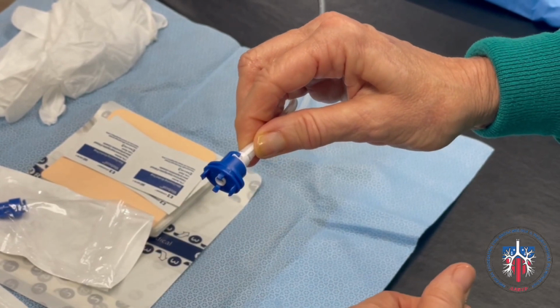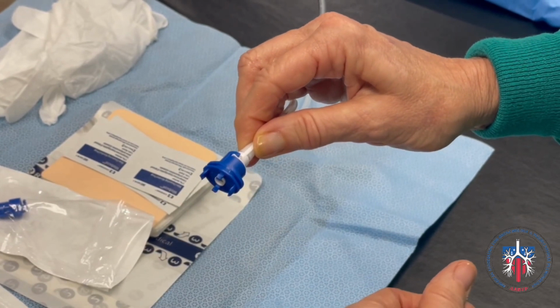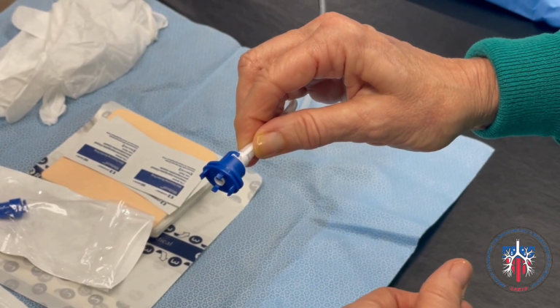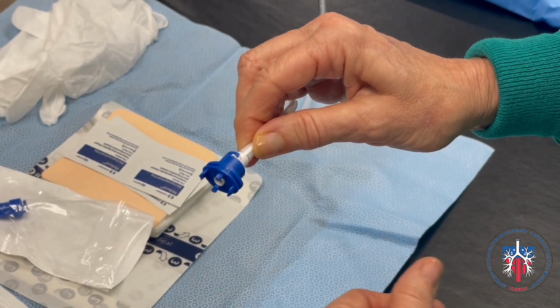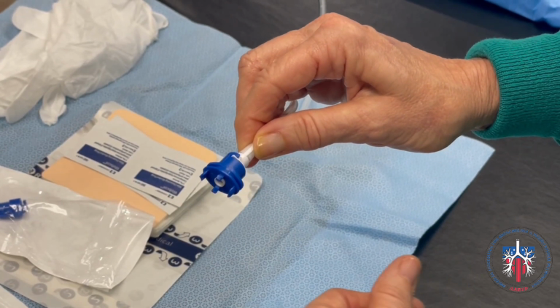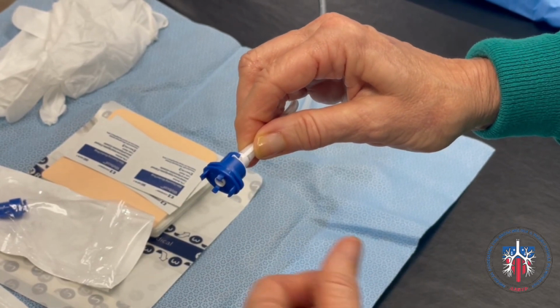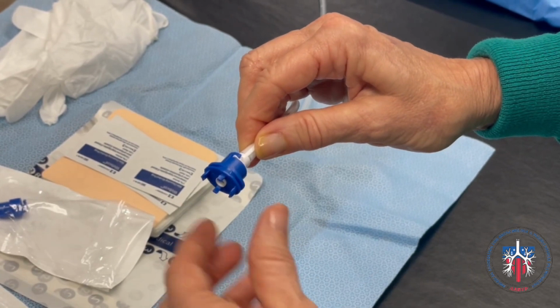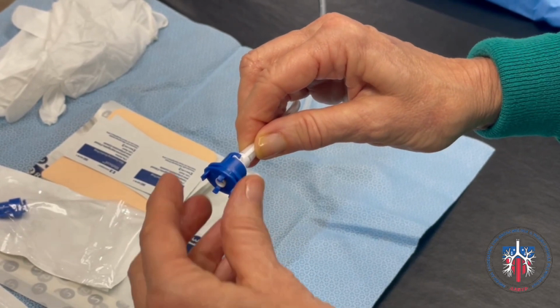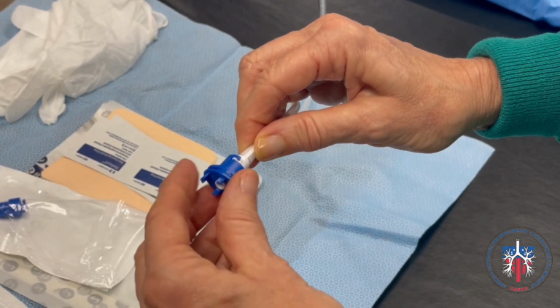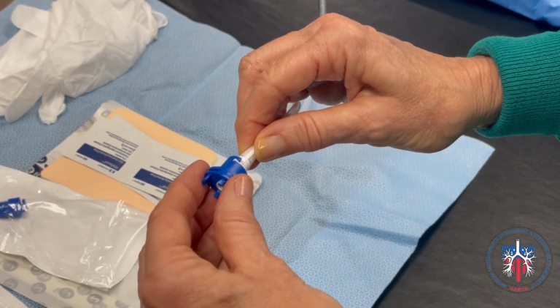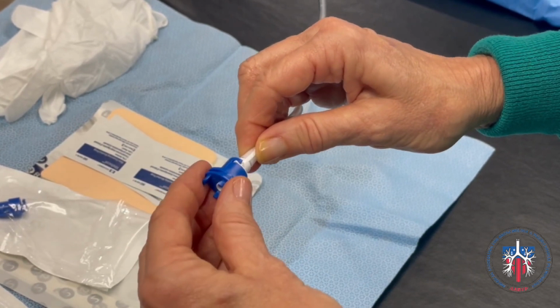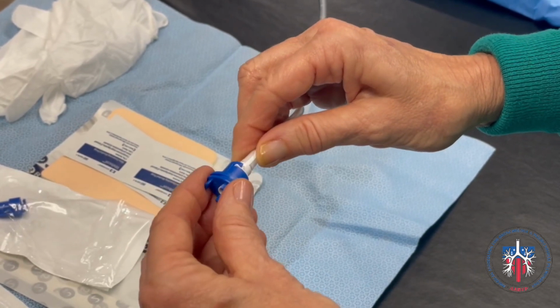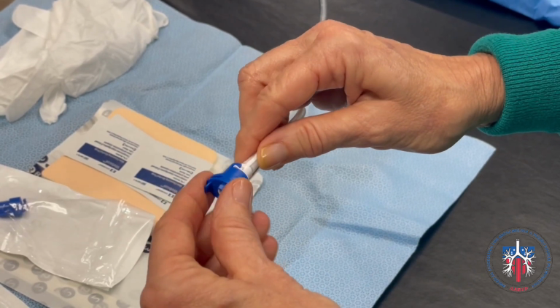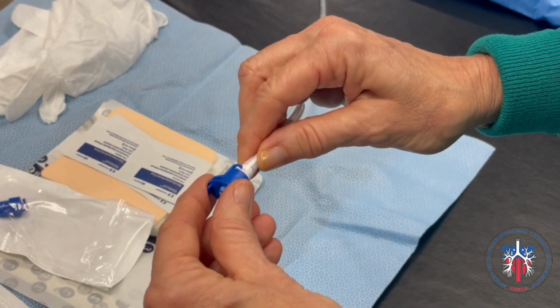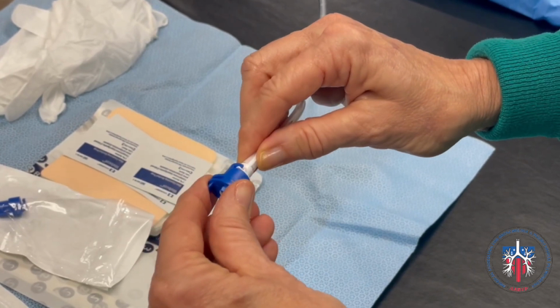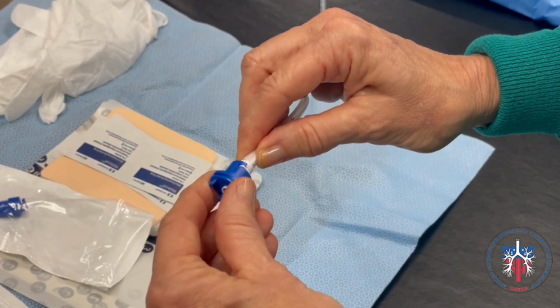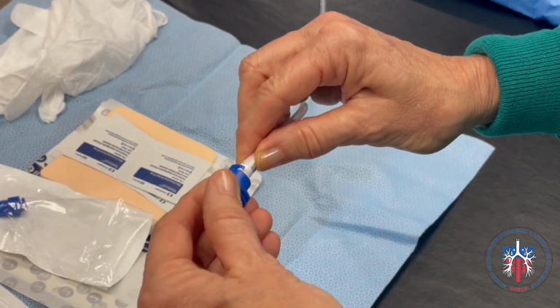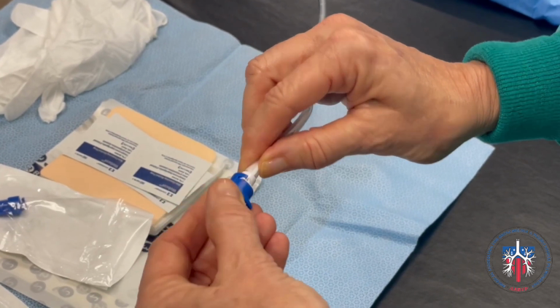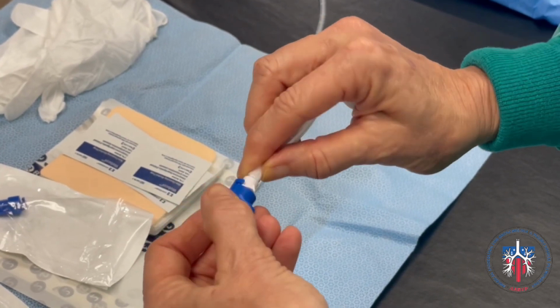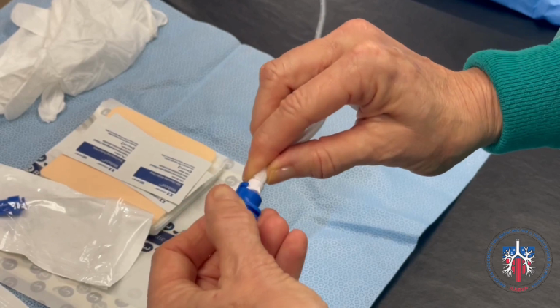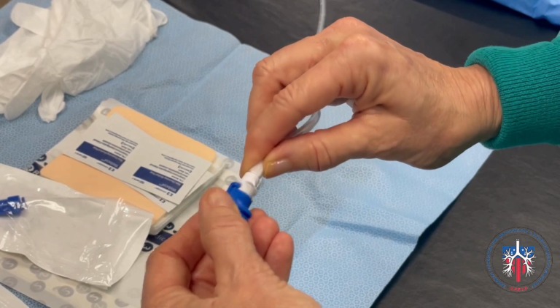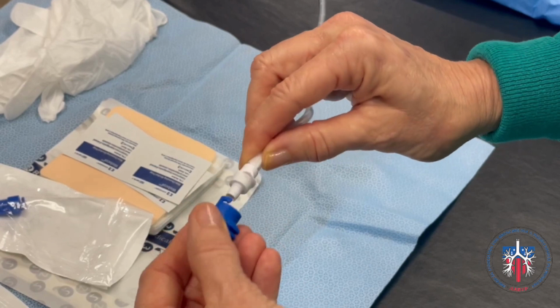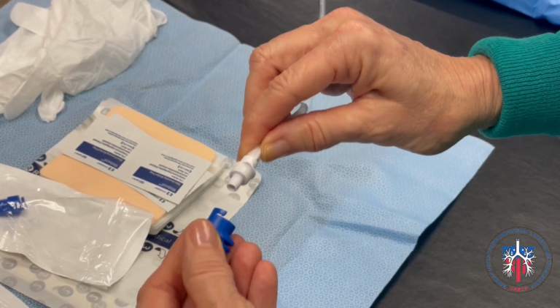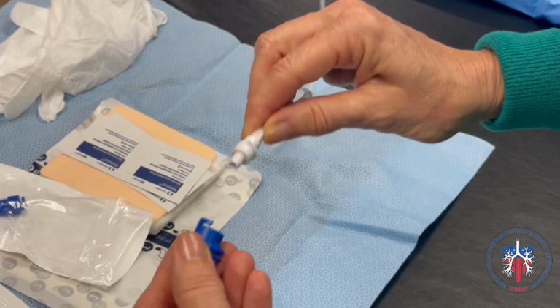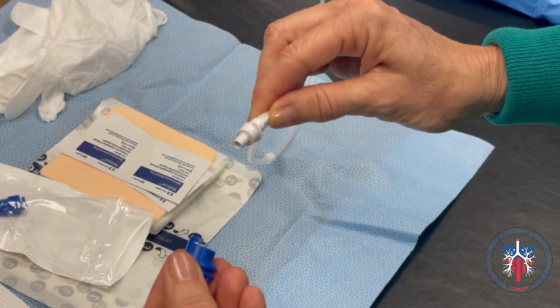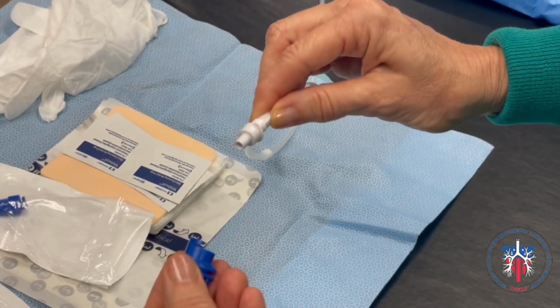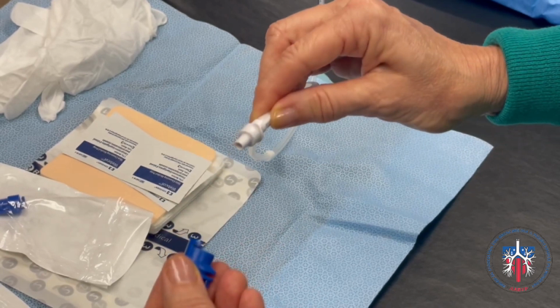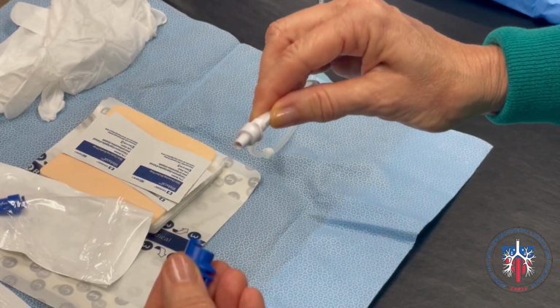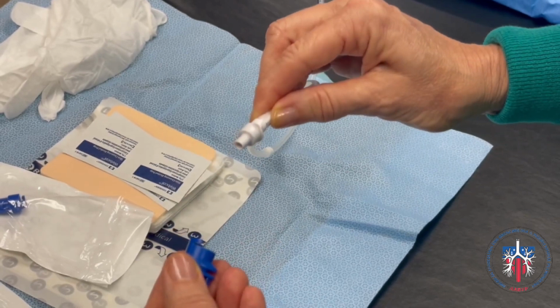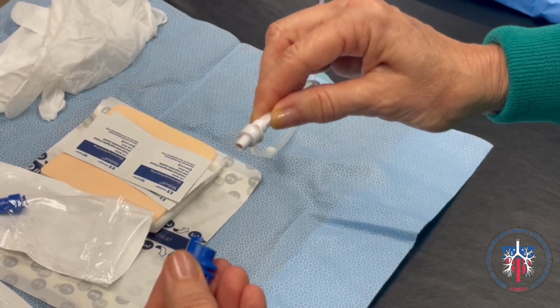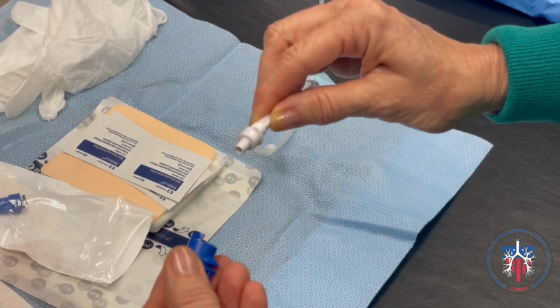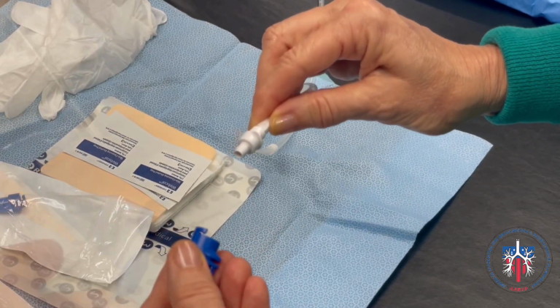To remove the adapter, simply twist it in the opposite direction and pull the adapter off.